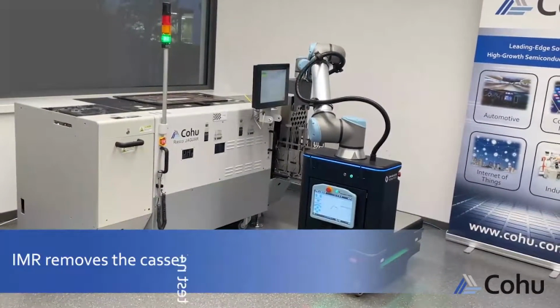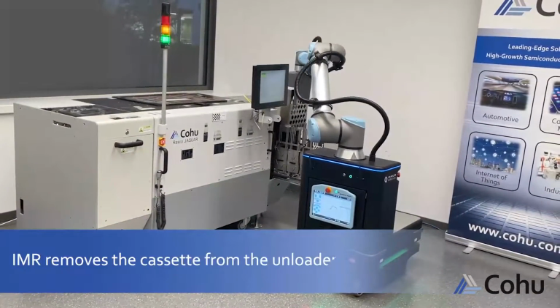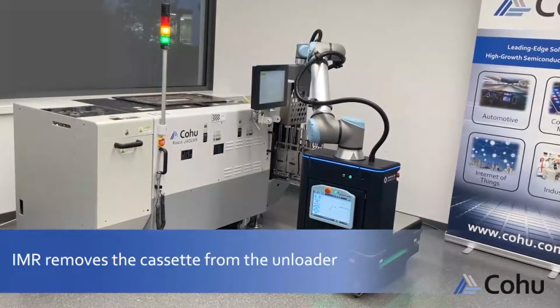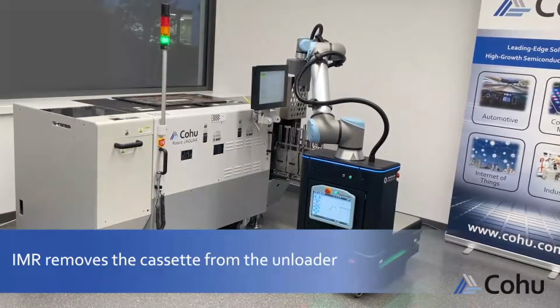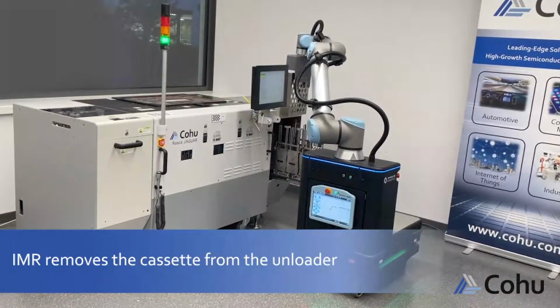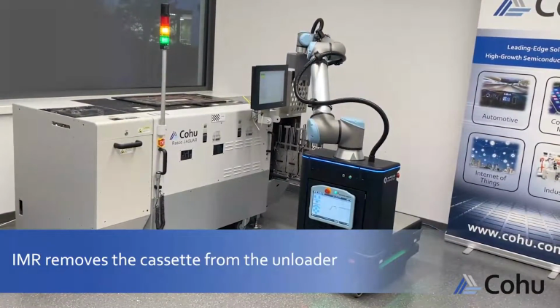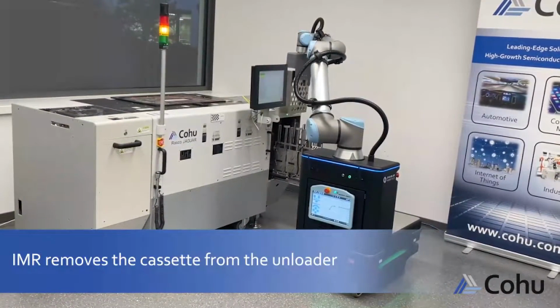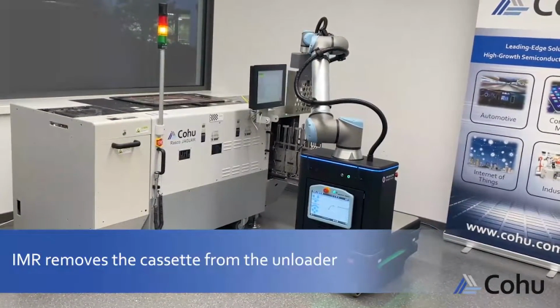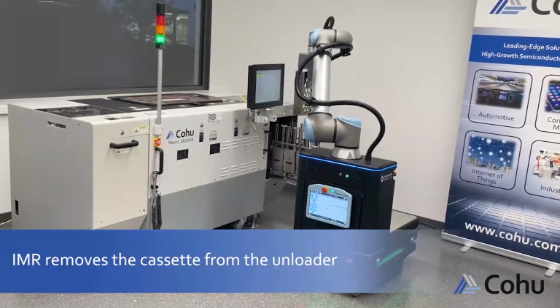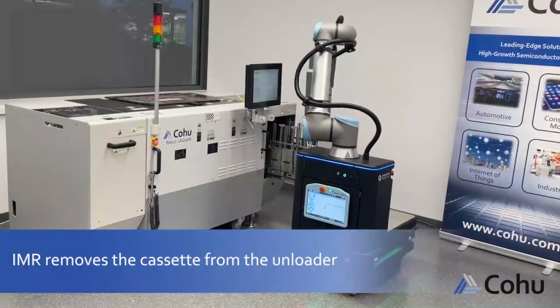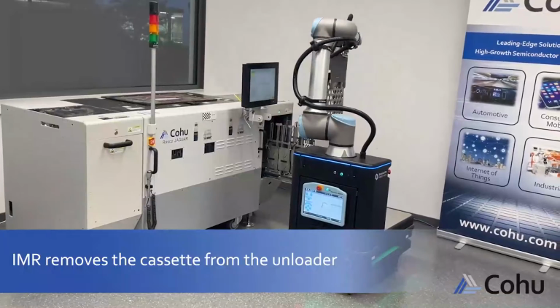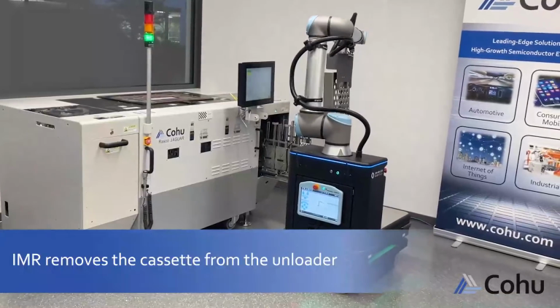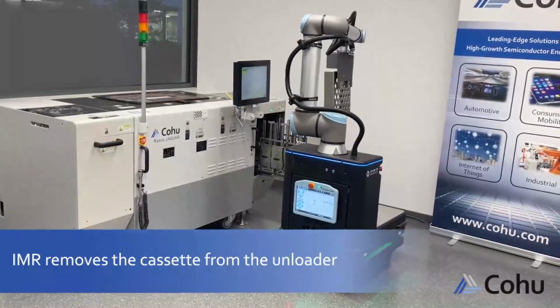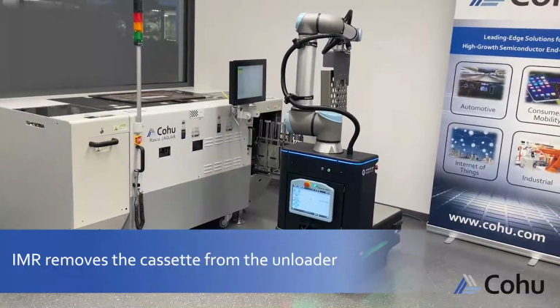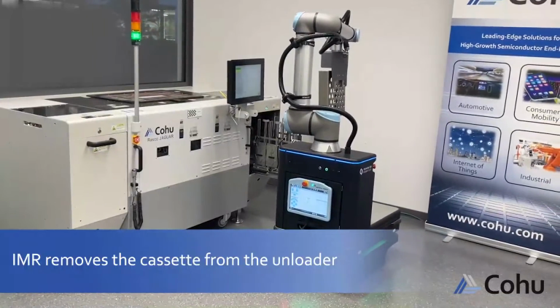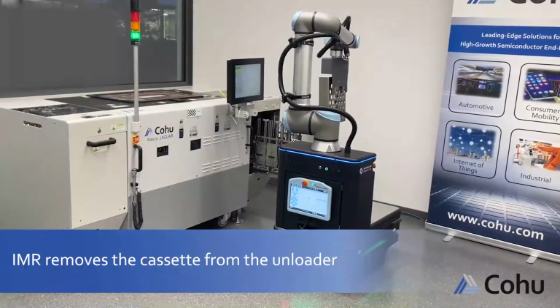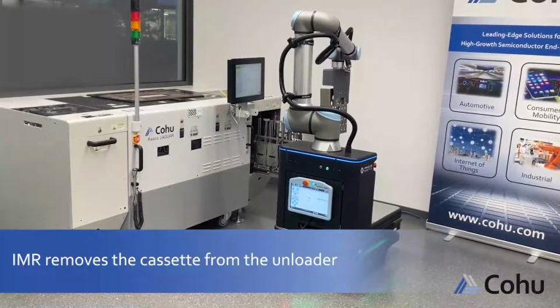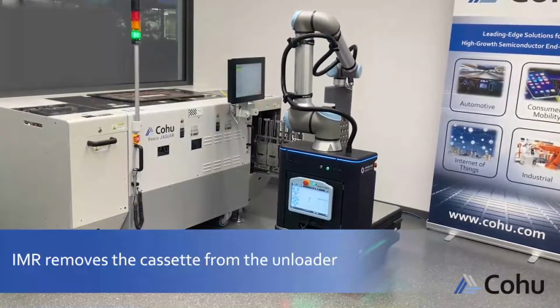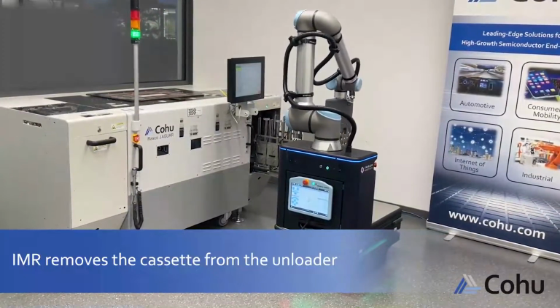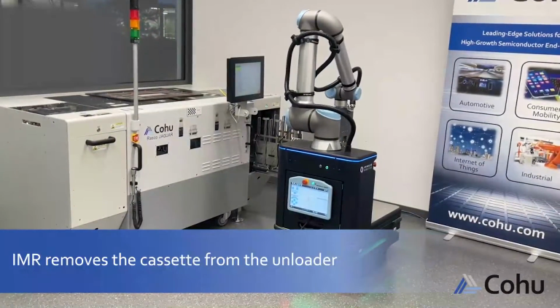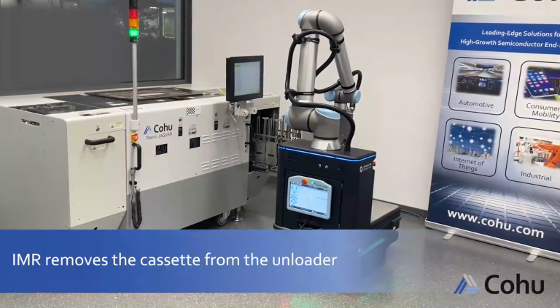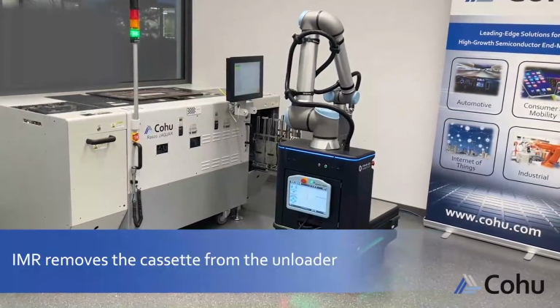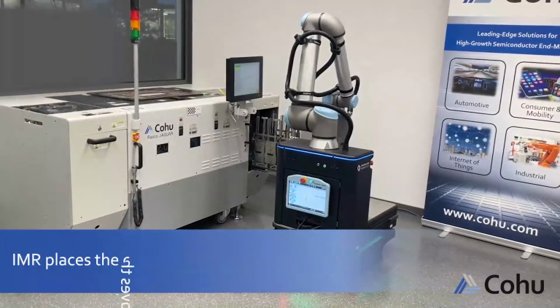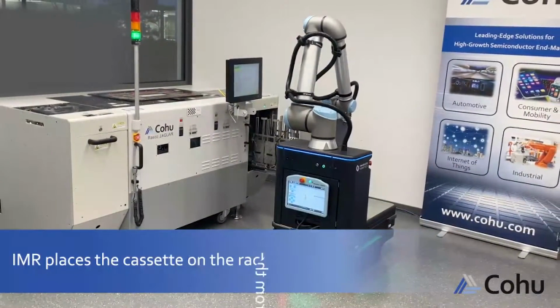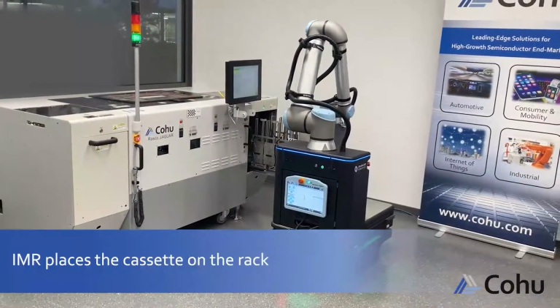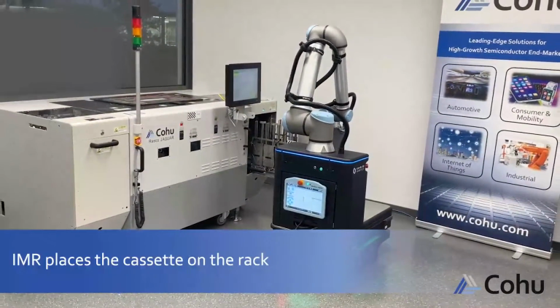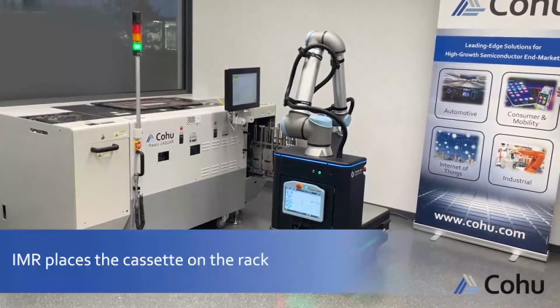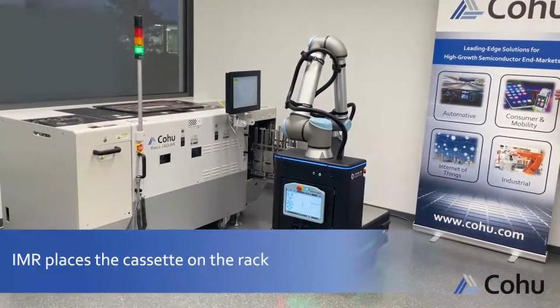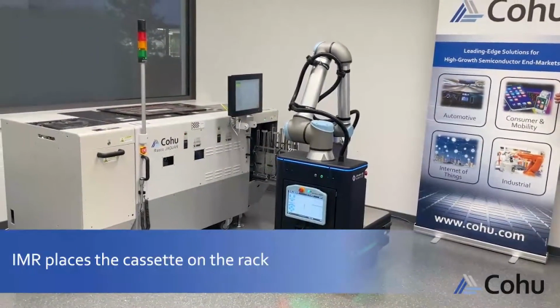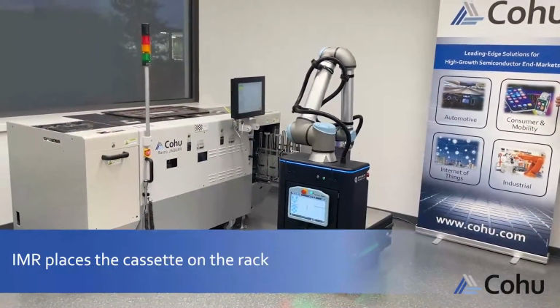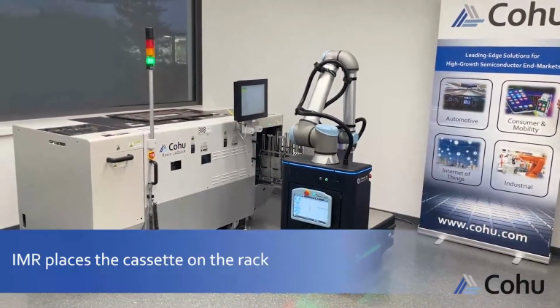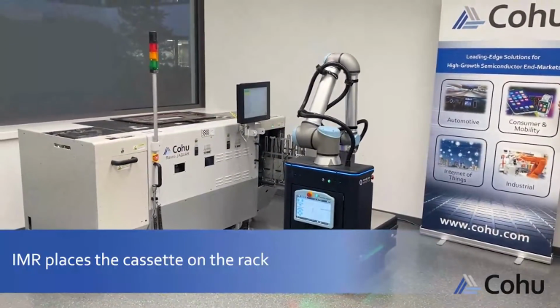The IMR removes the cassette from the unloader and places the cassette on the rack.